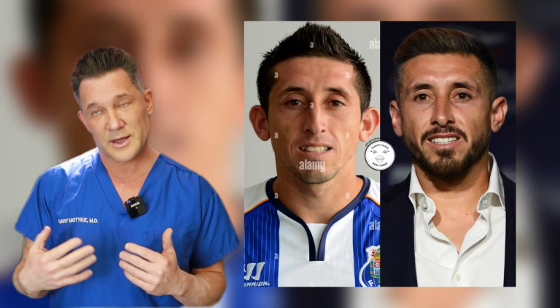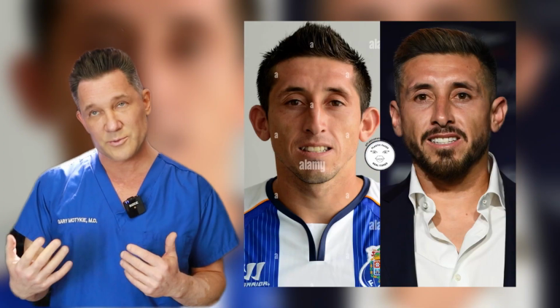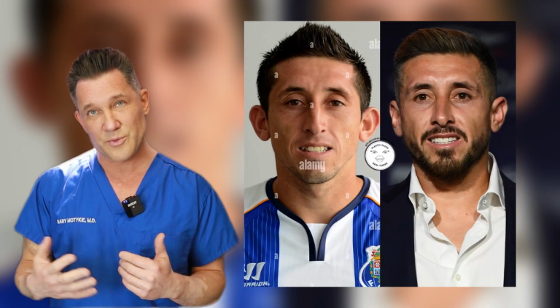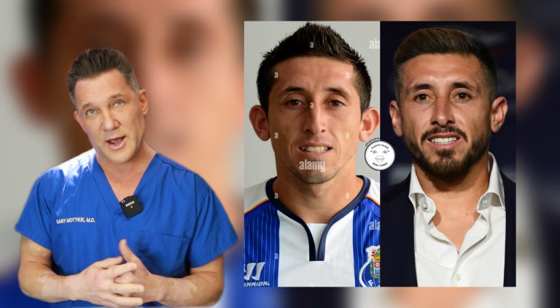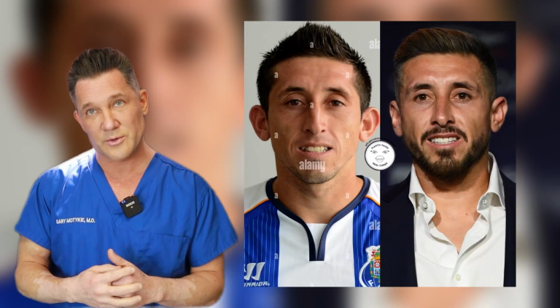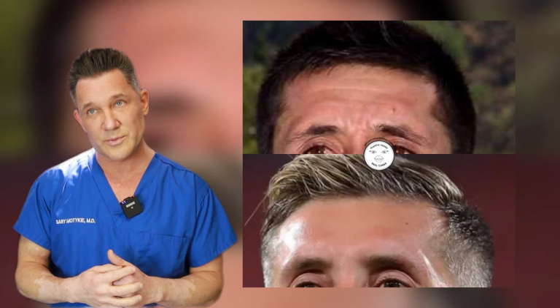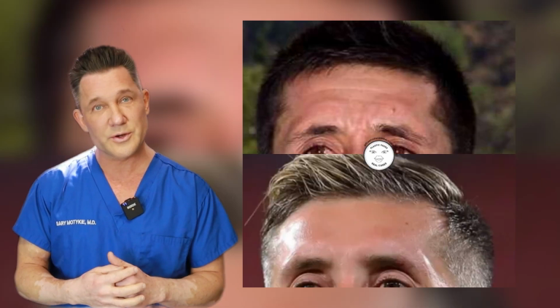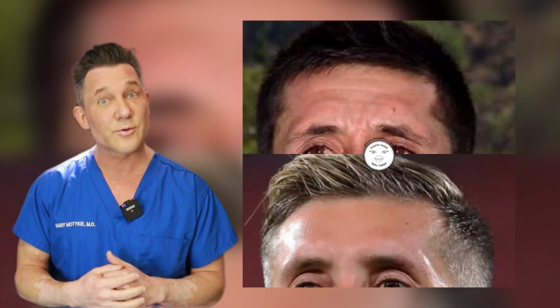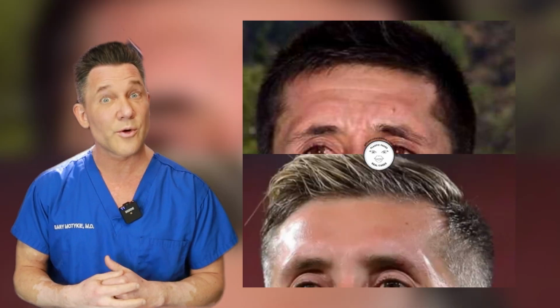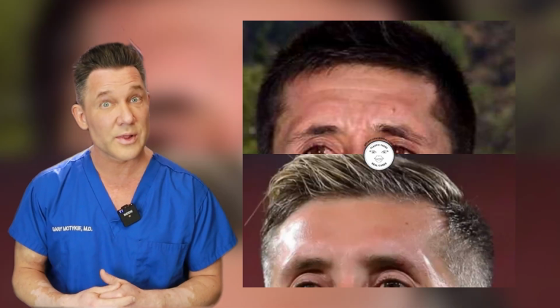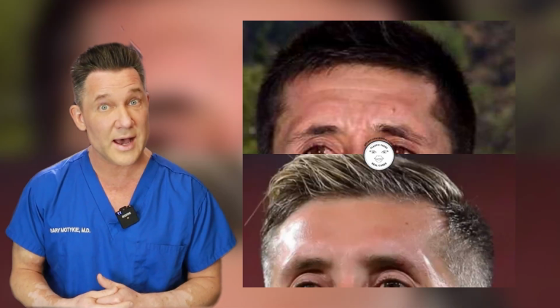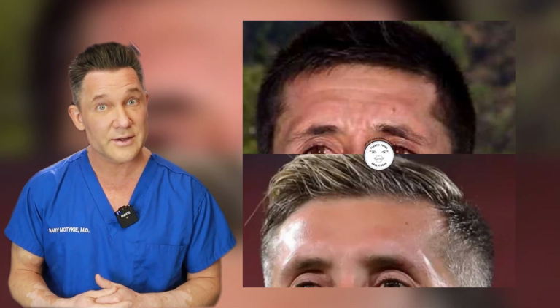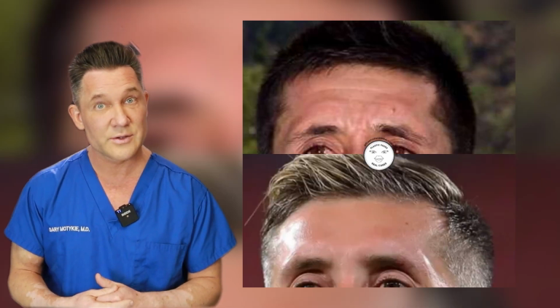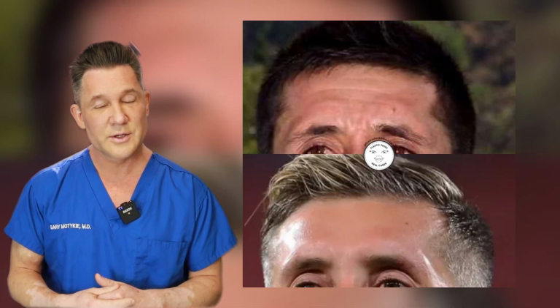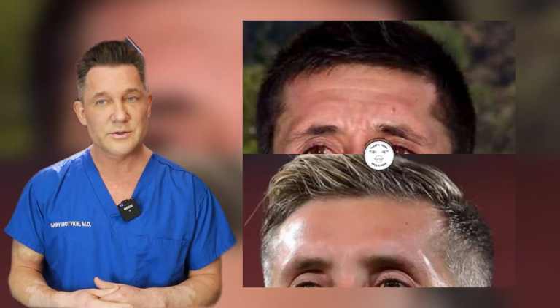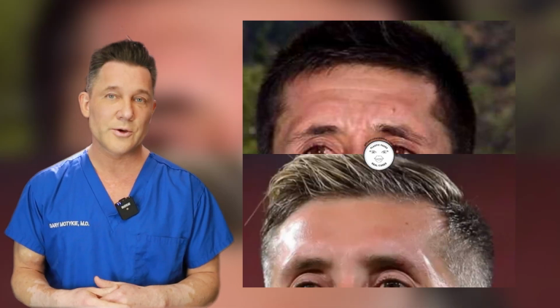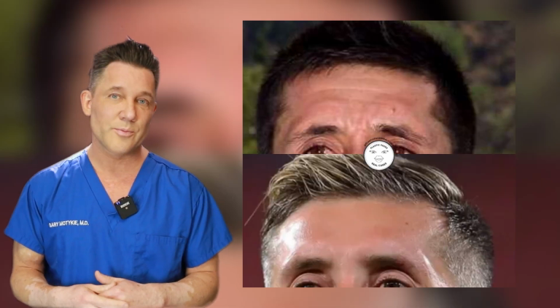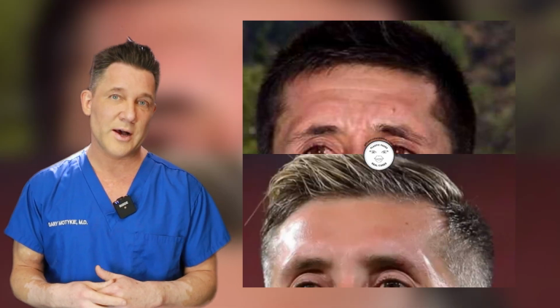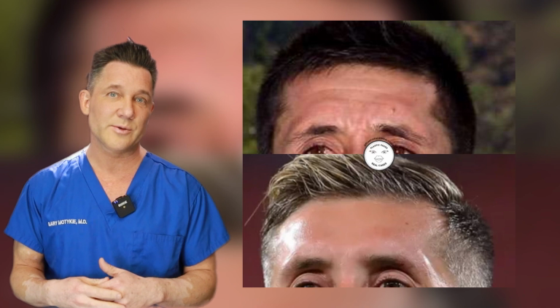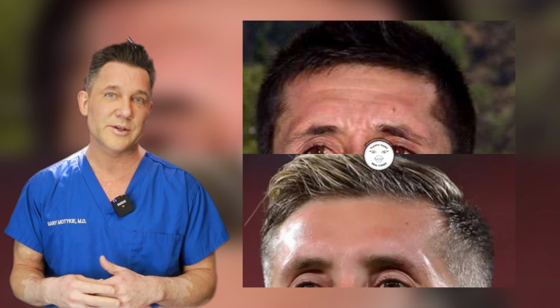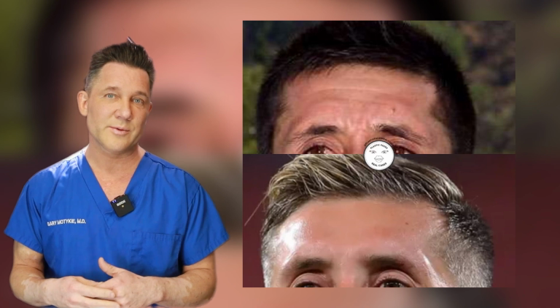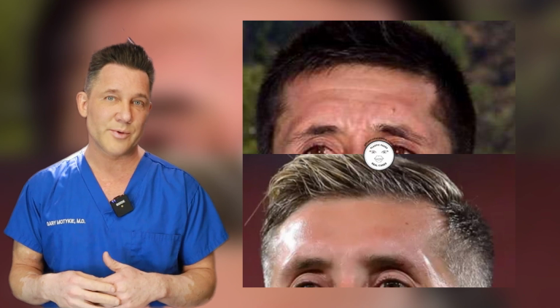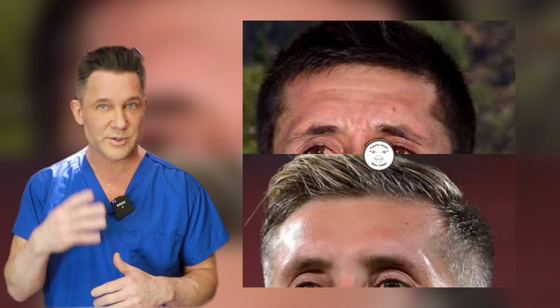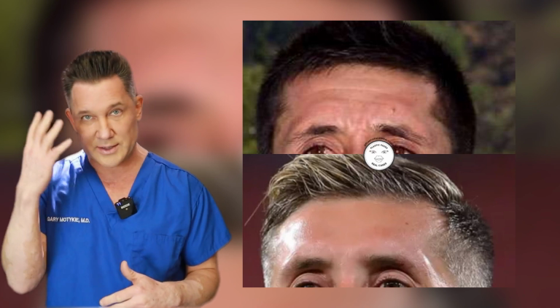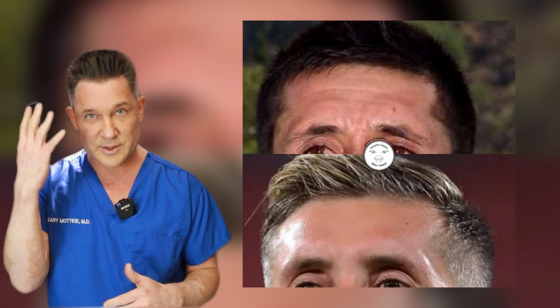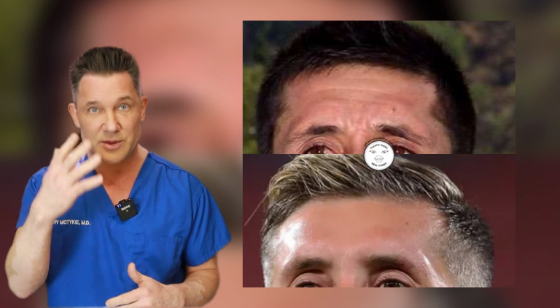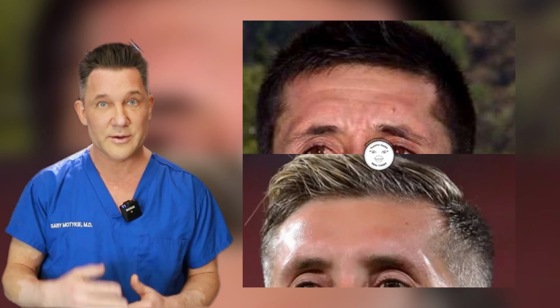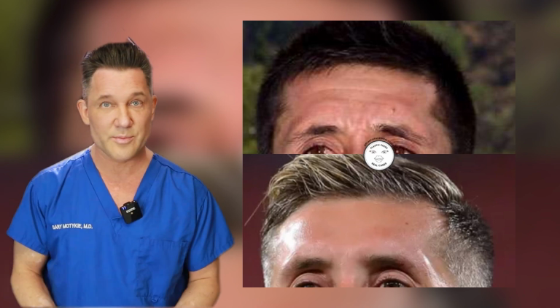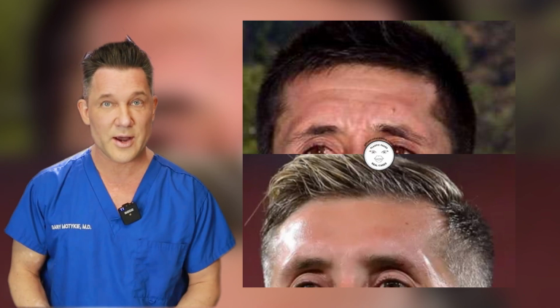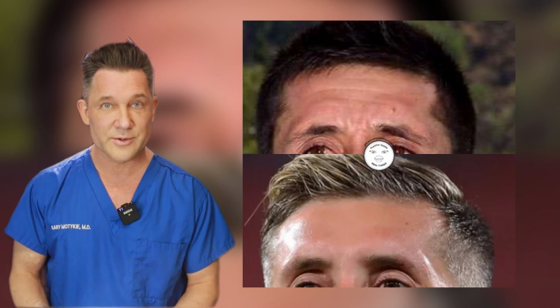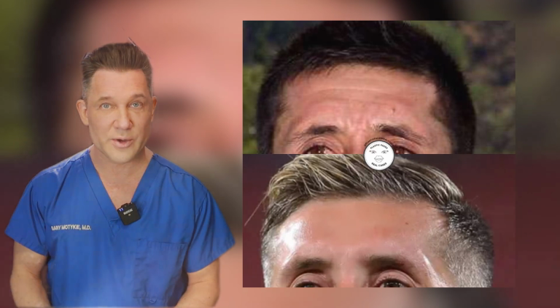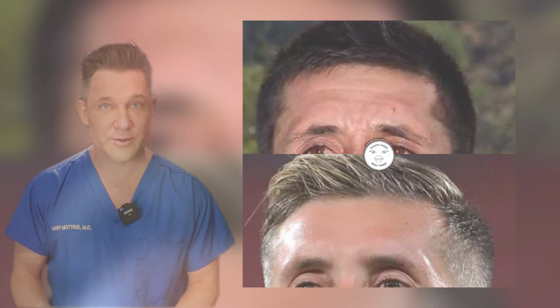And then his brow appears a little more relaxed, so possibly some Botox up there in the brow as well.